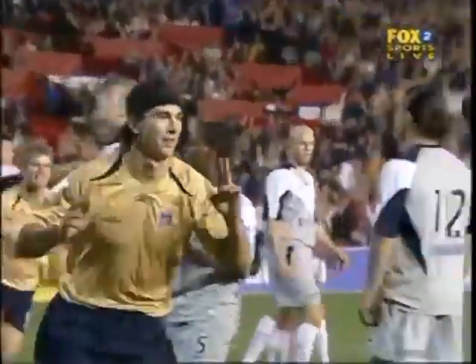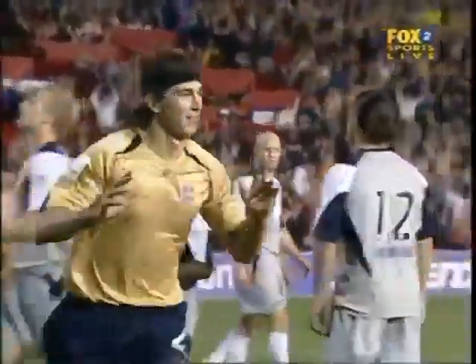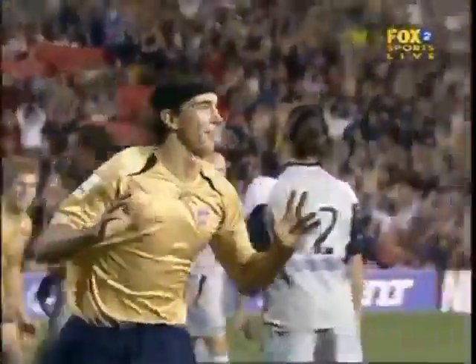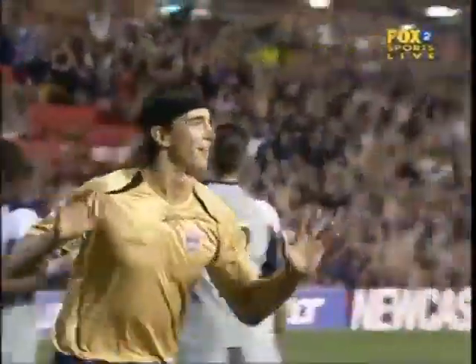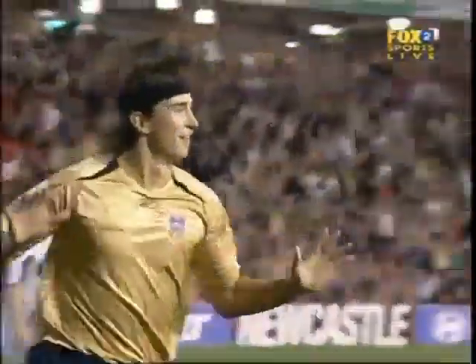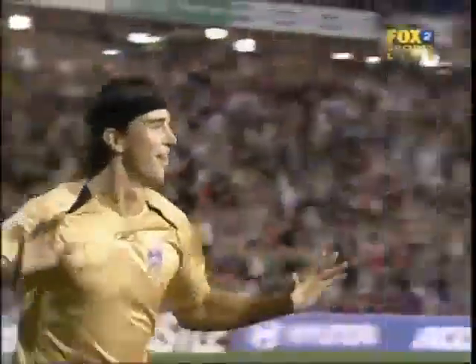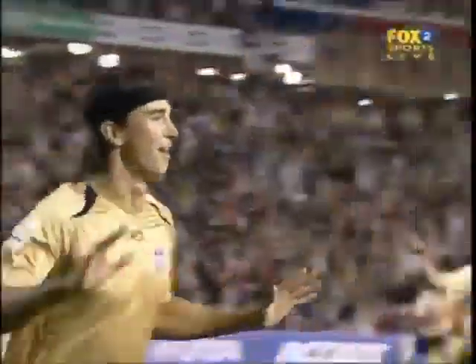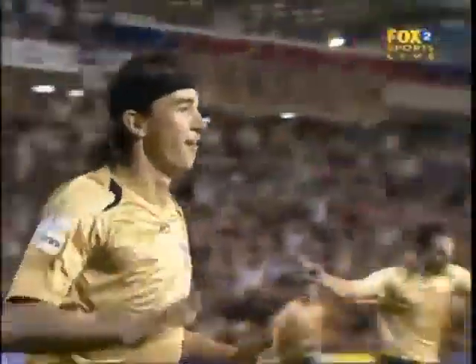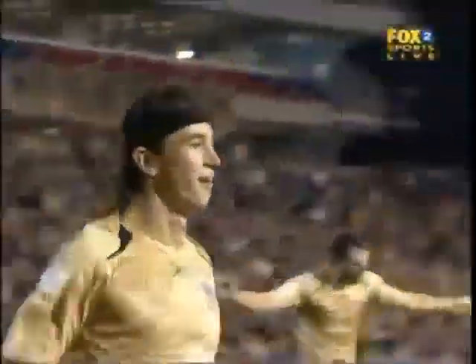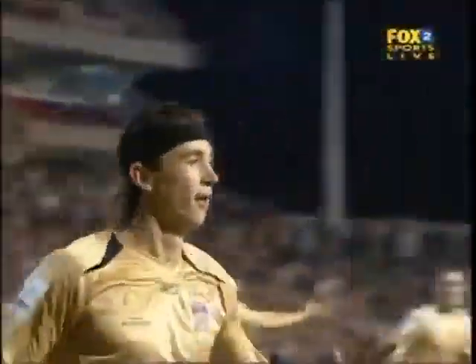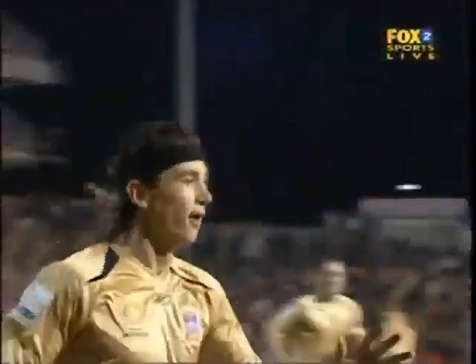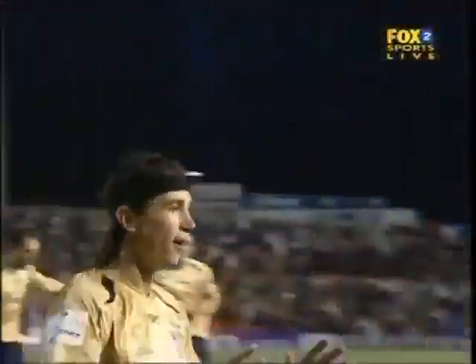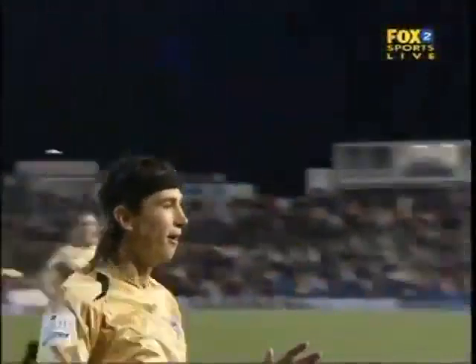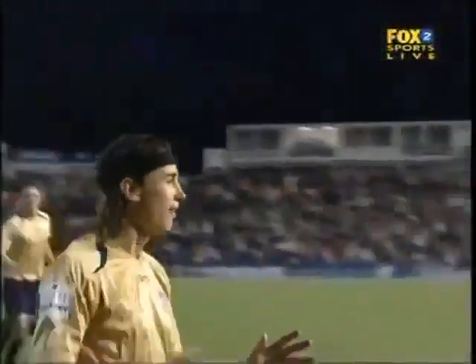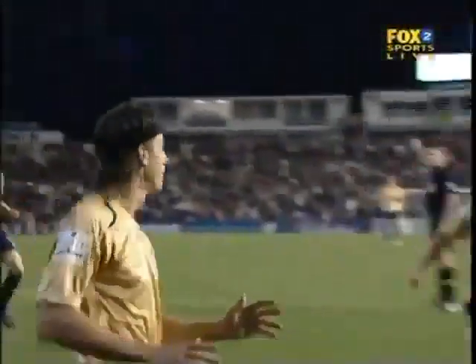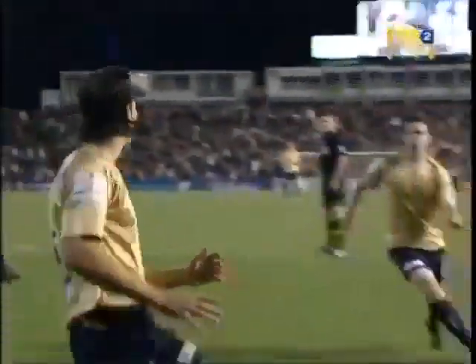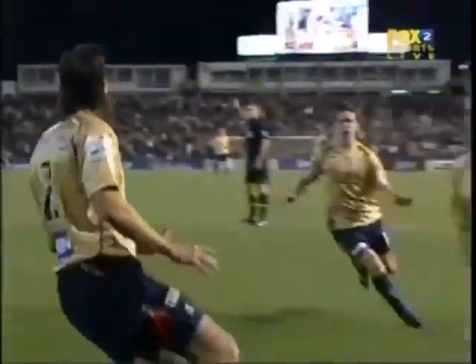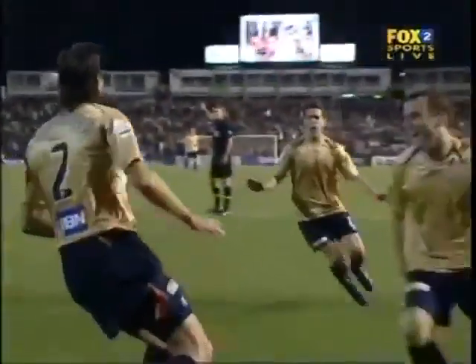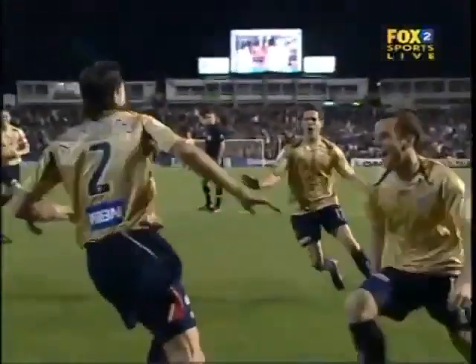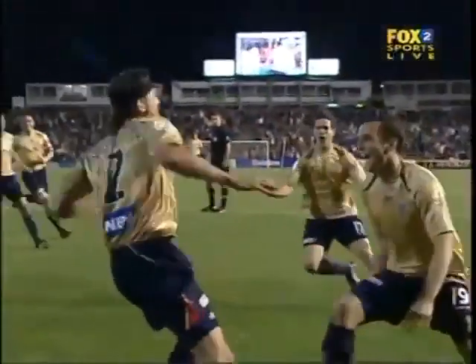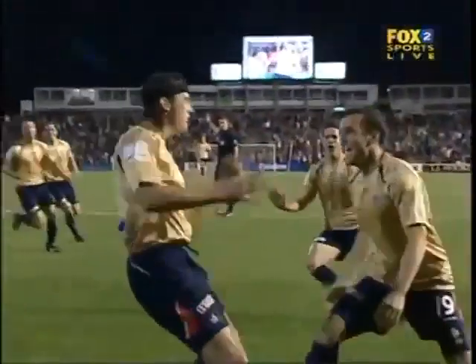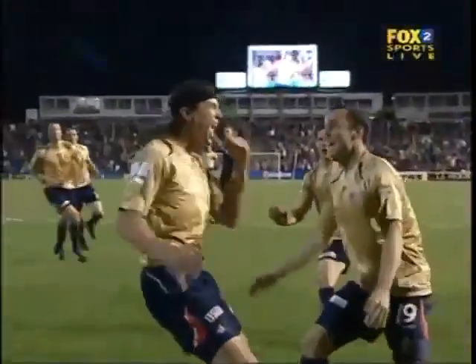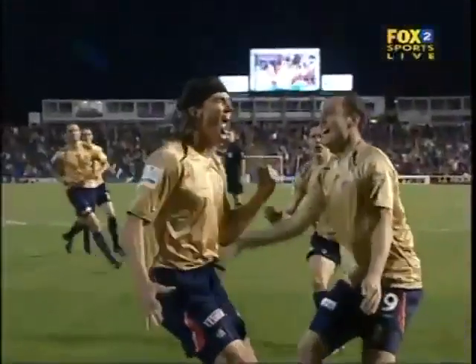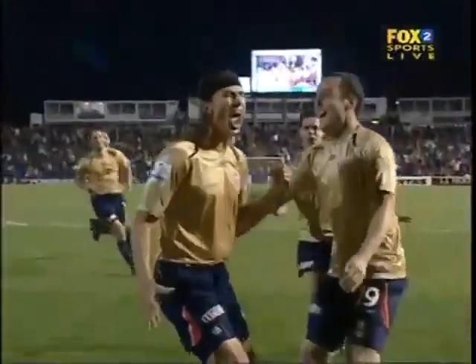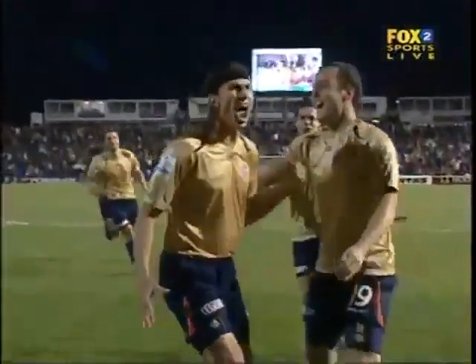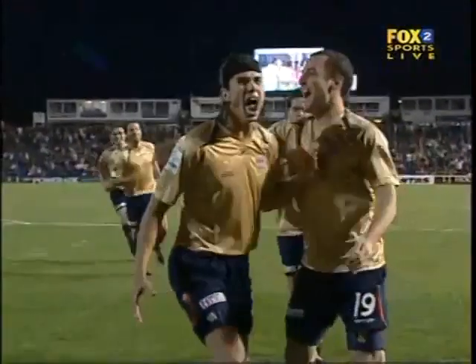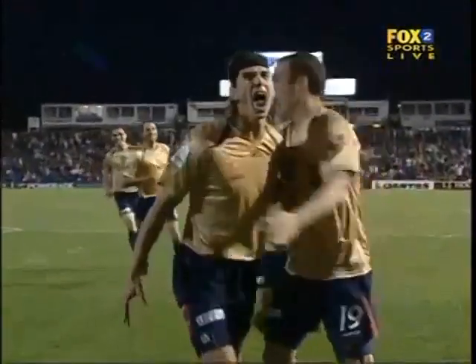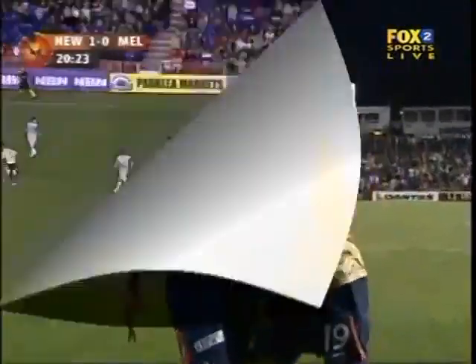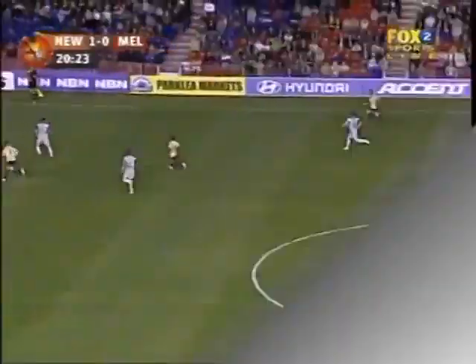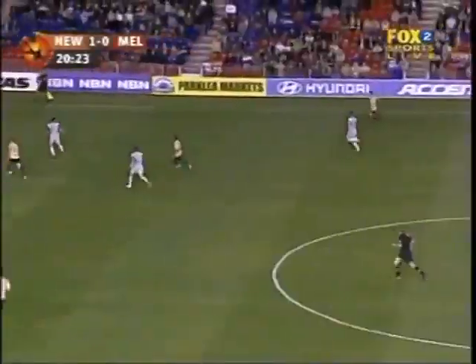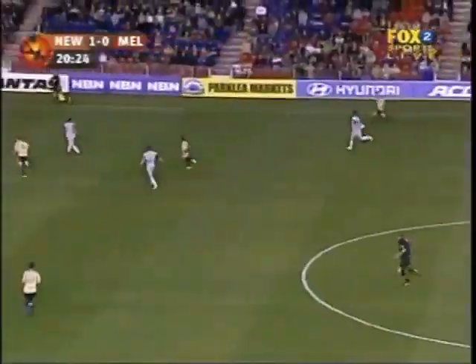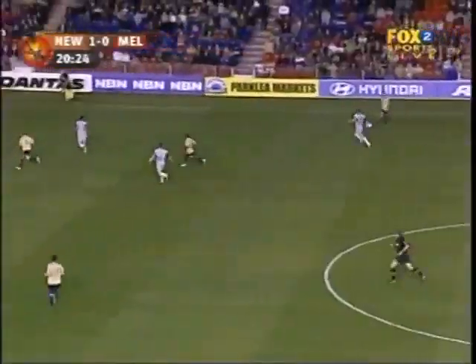What a great start for the Newcastle Jets. This man has been a great signing for Newcastle — Adam Griffiths.